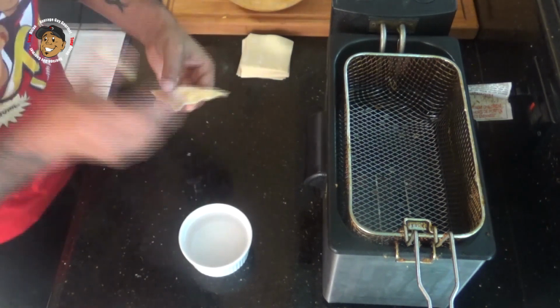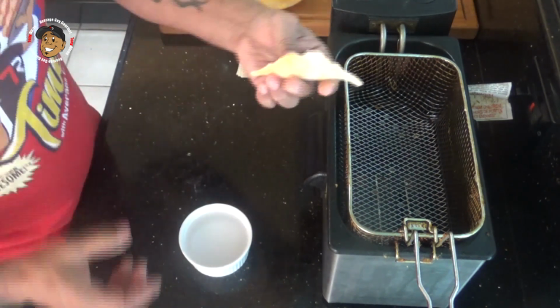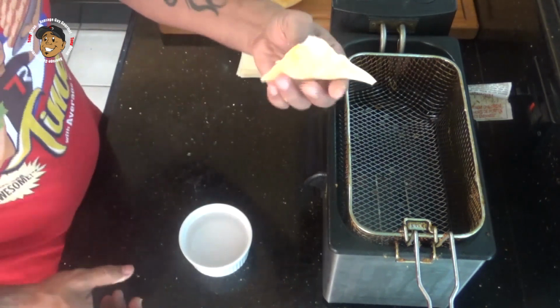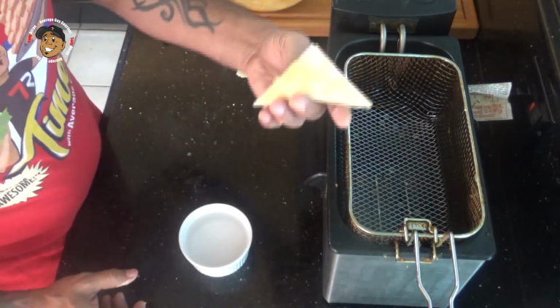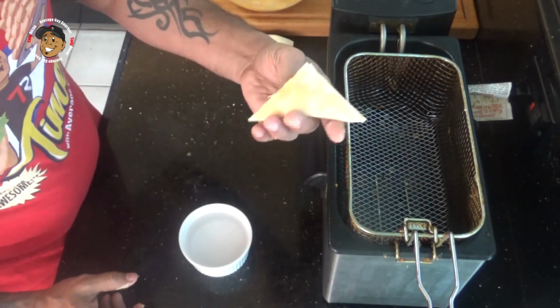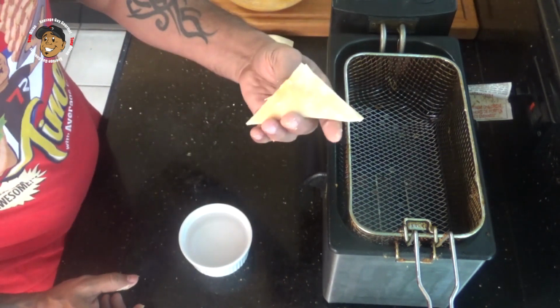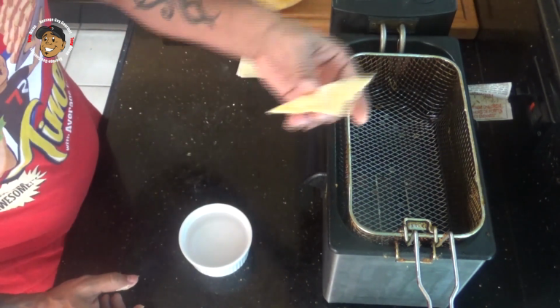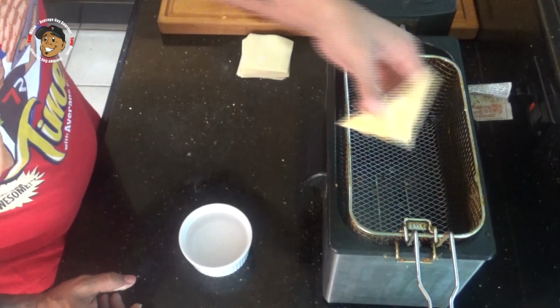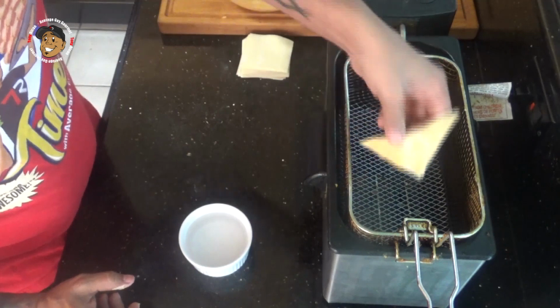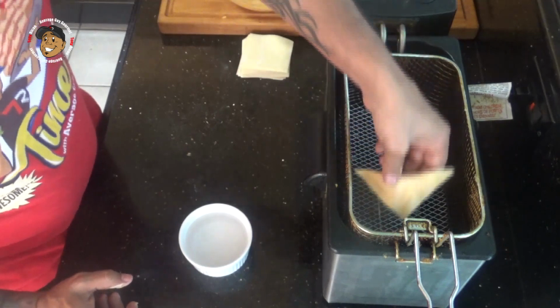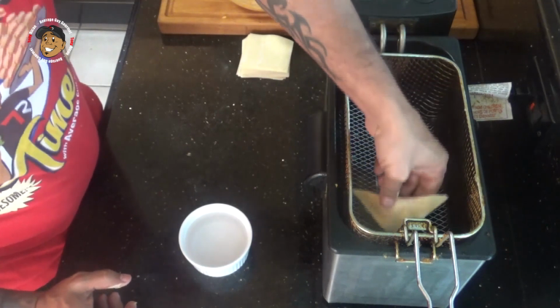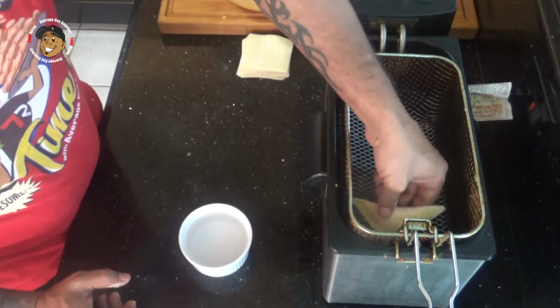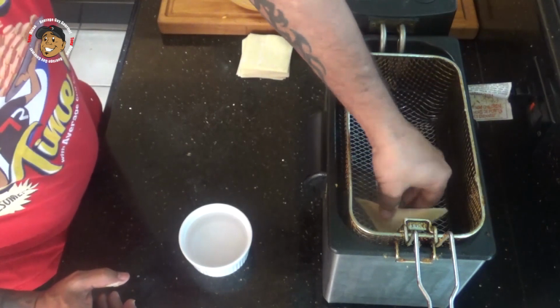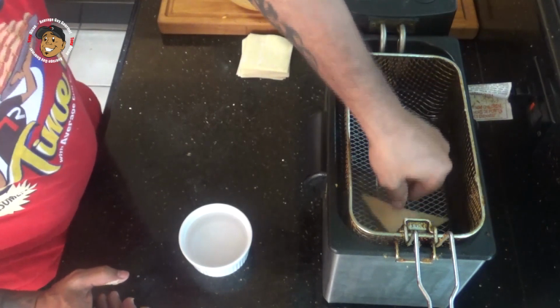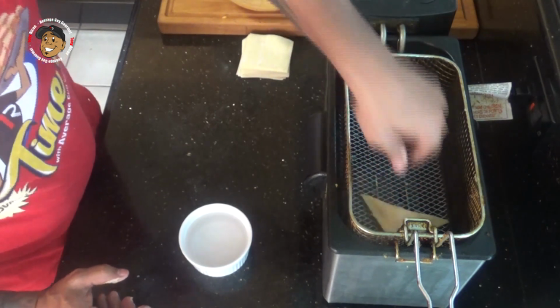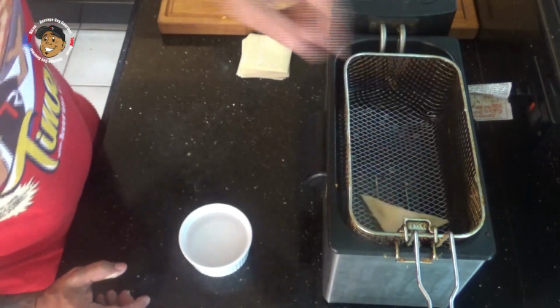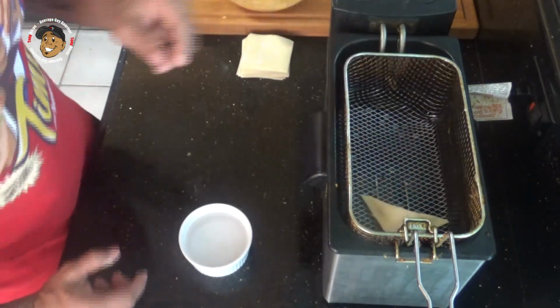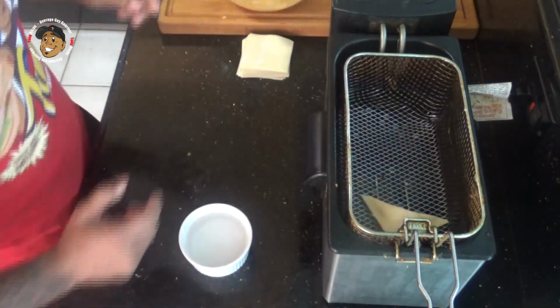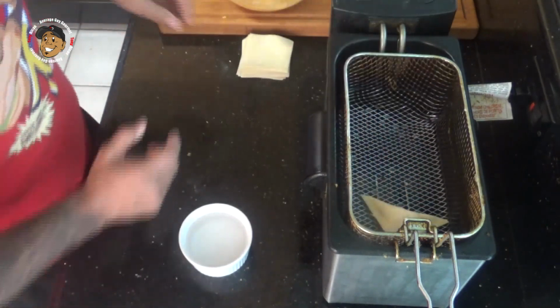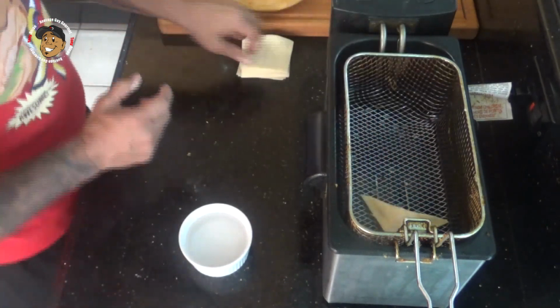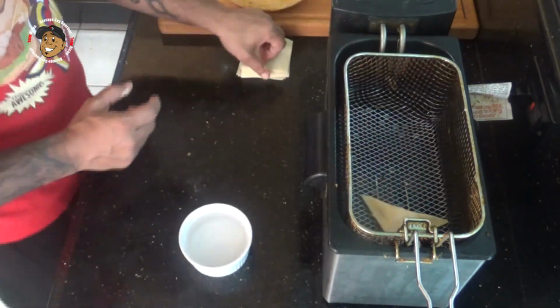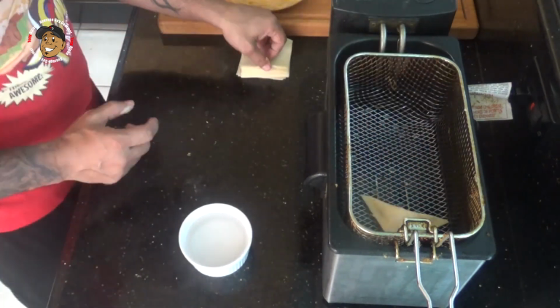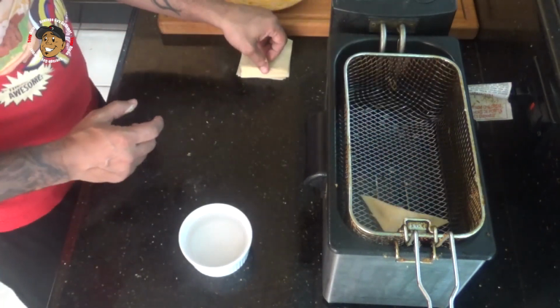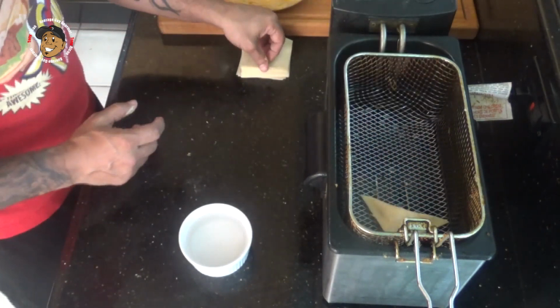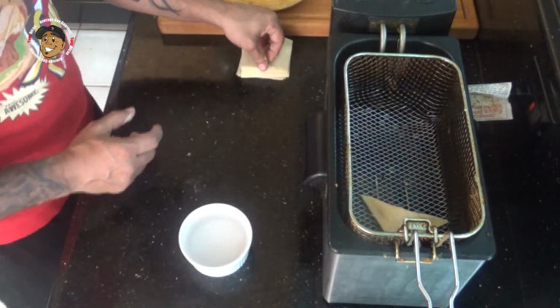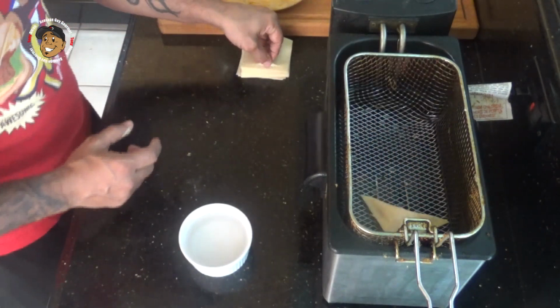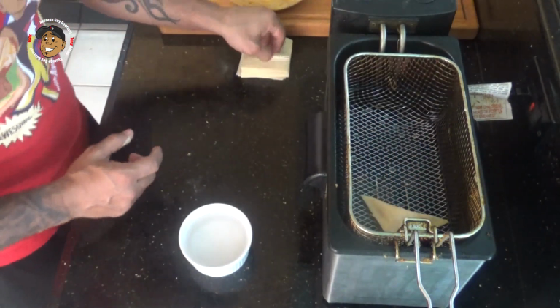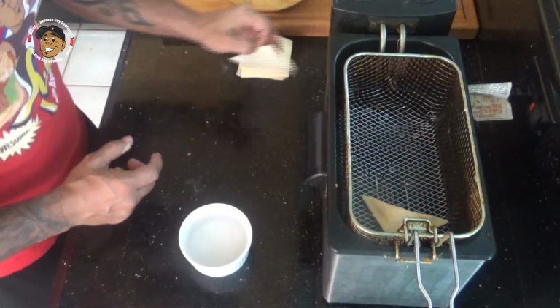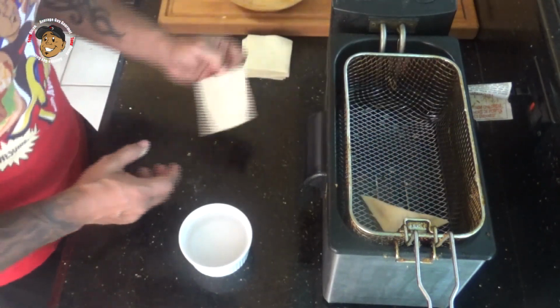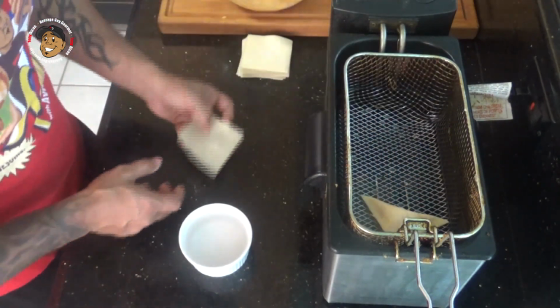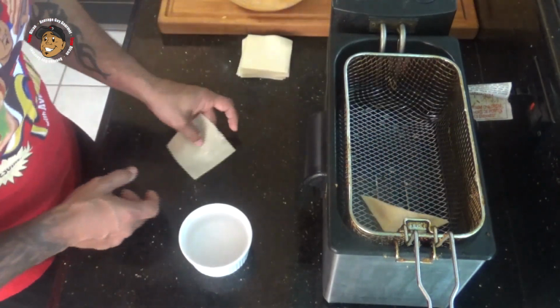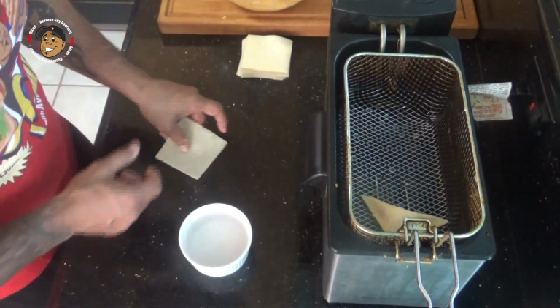Then we'll go ahead and fry these for a couple of minutes until they're nice and golden brown.